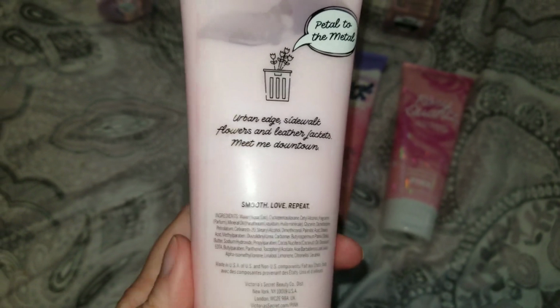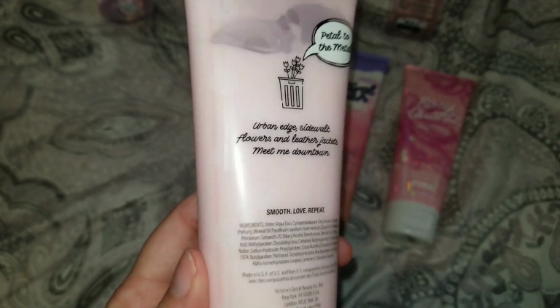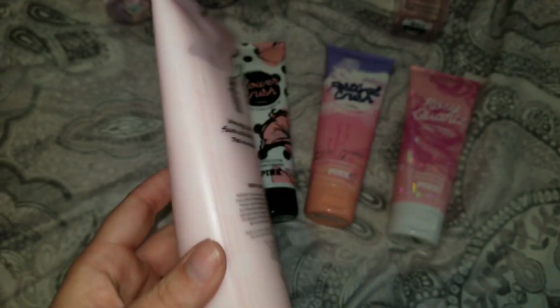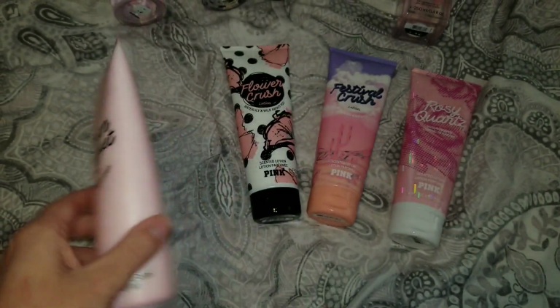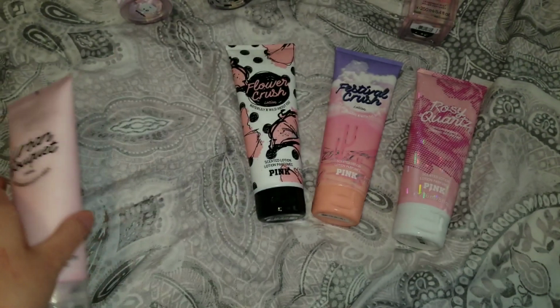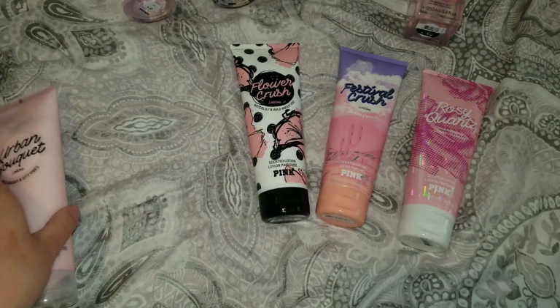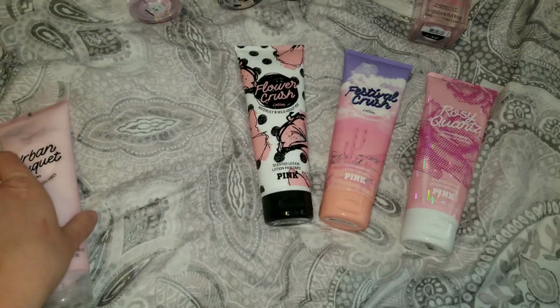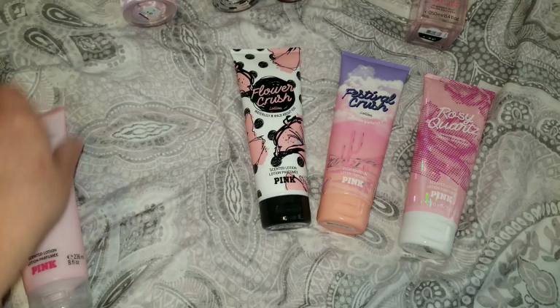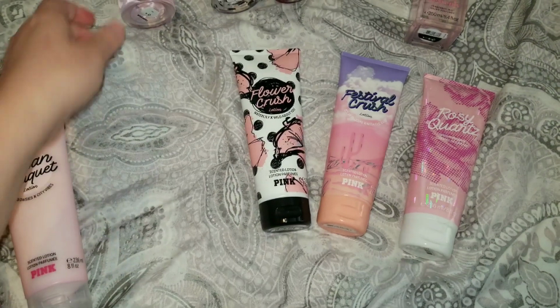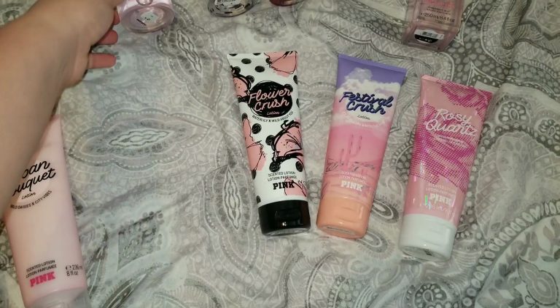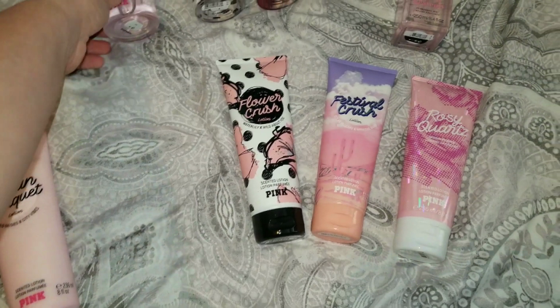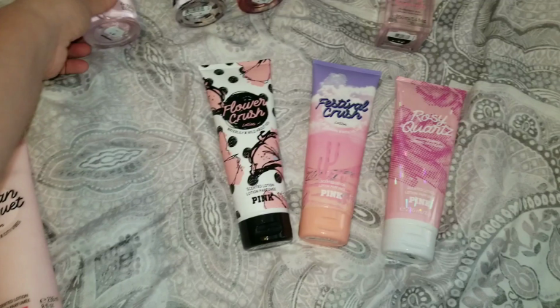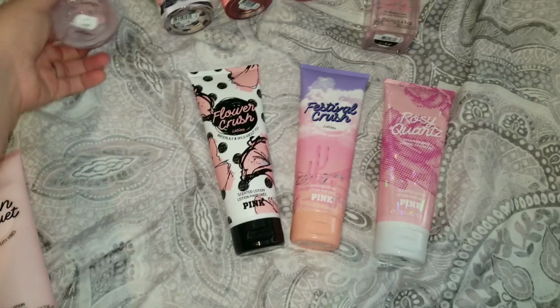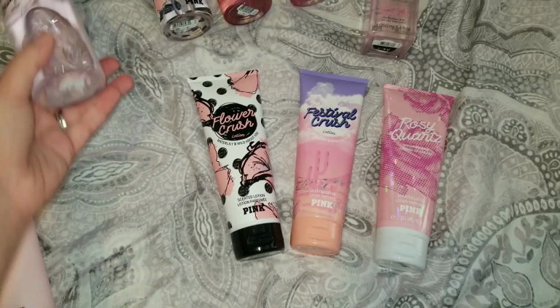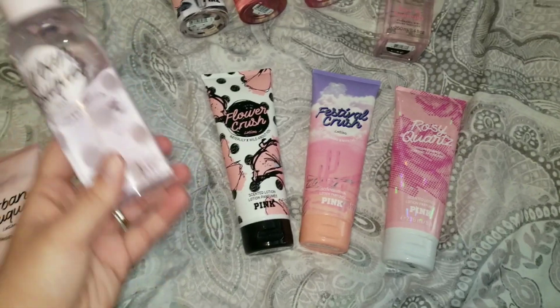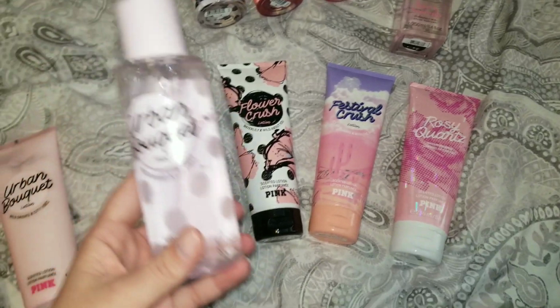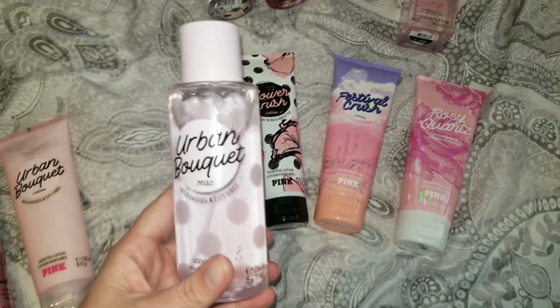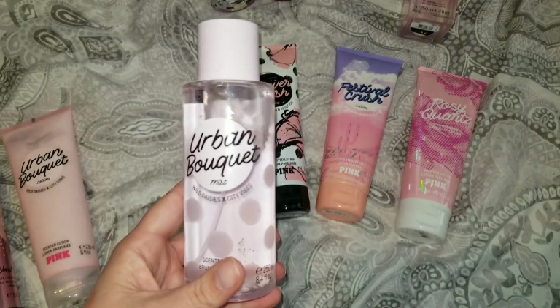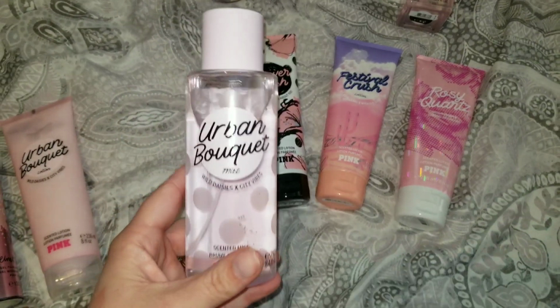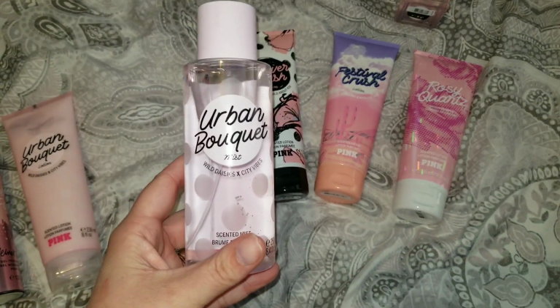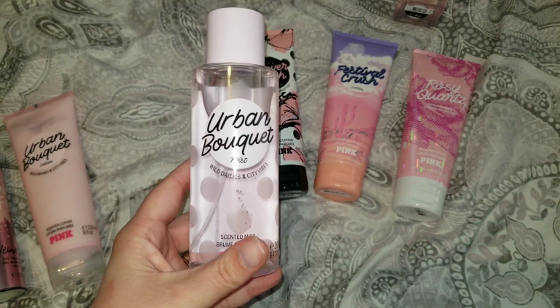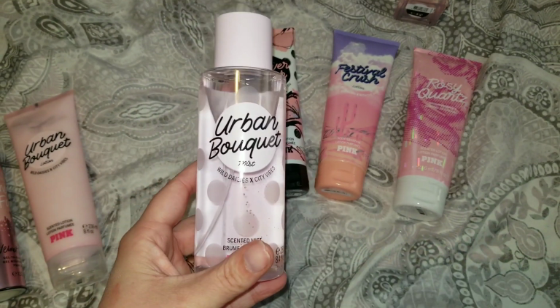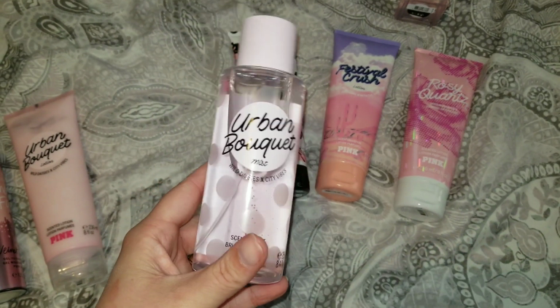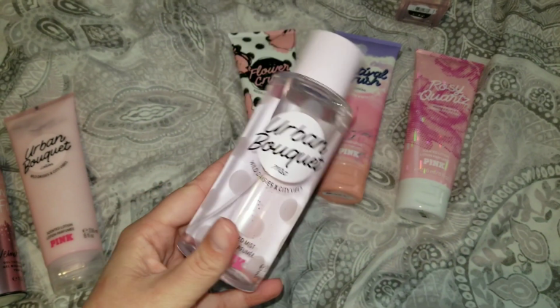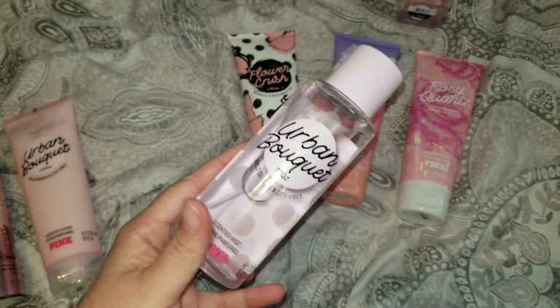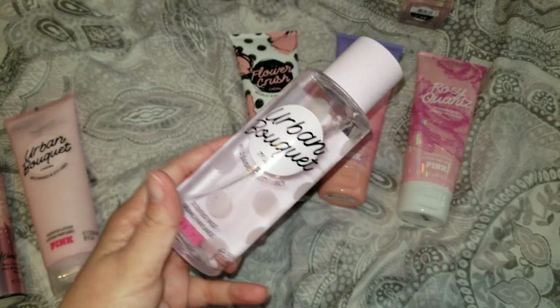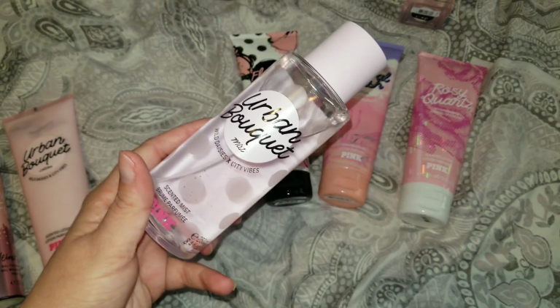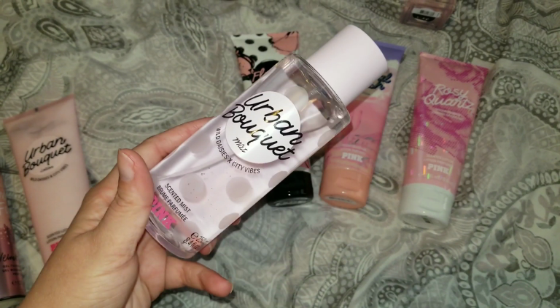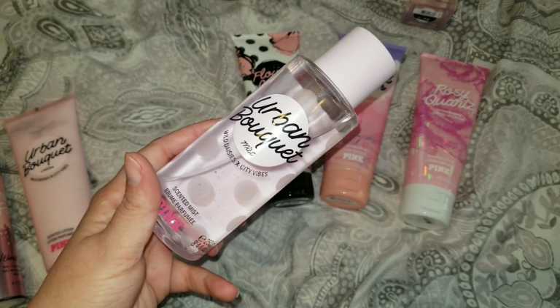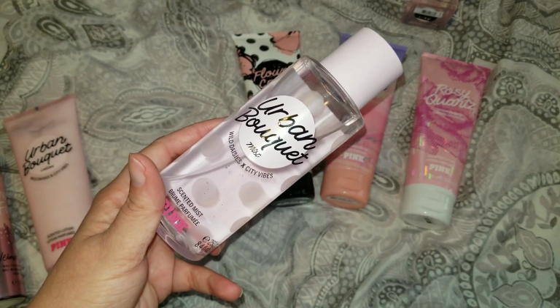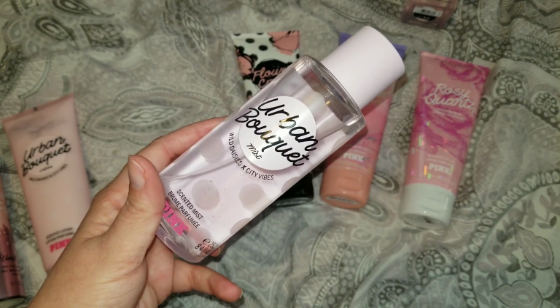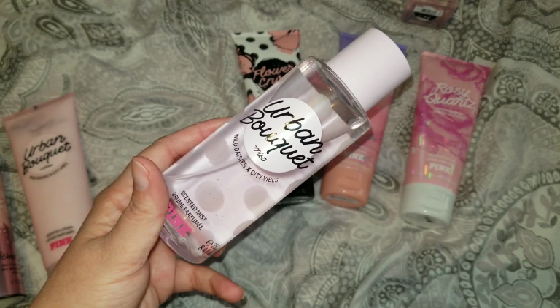I did pick up the Urban Bouquet in the body spray as well.